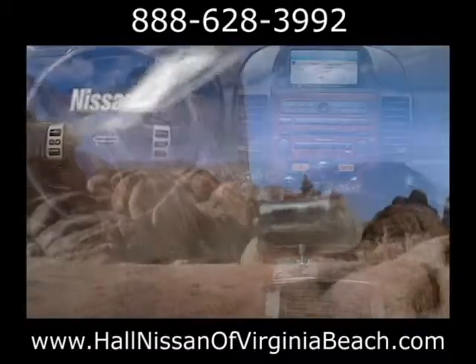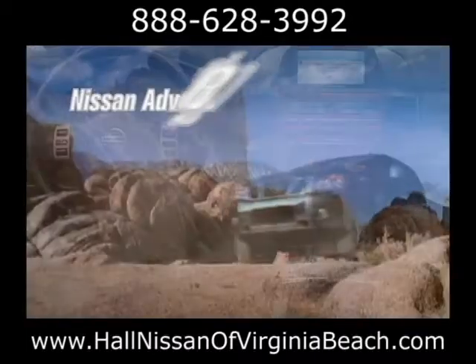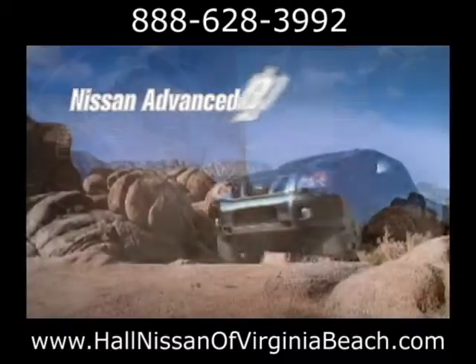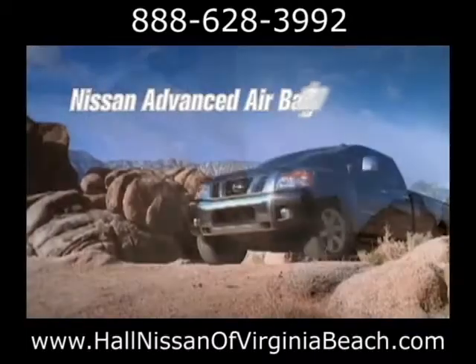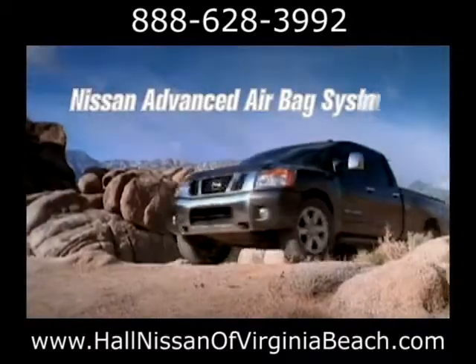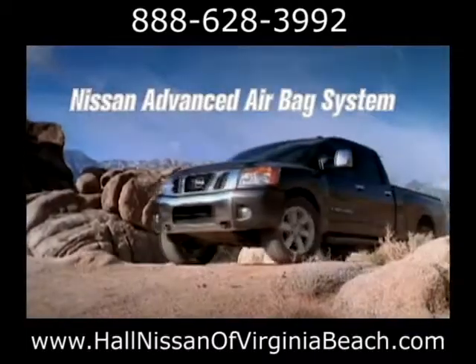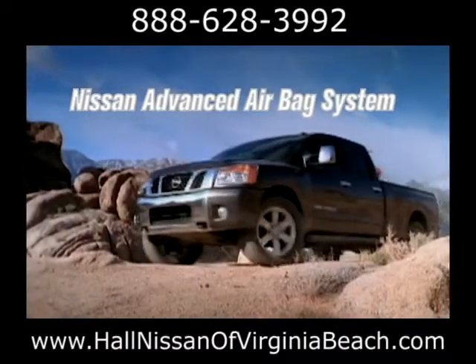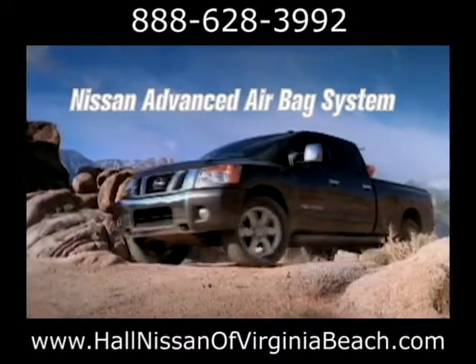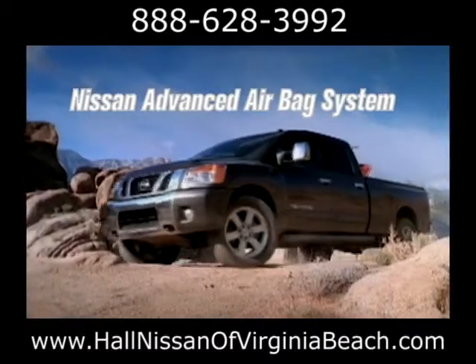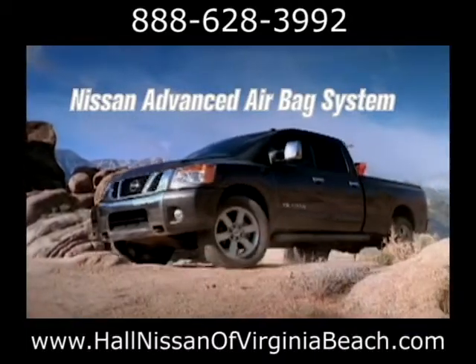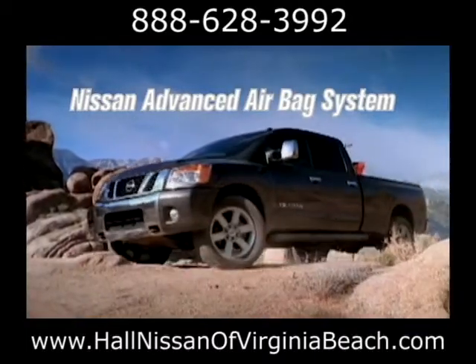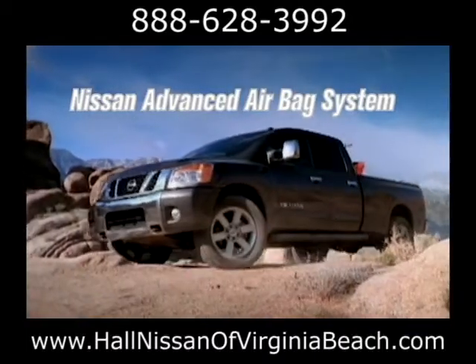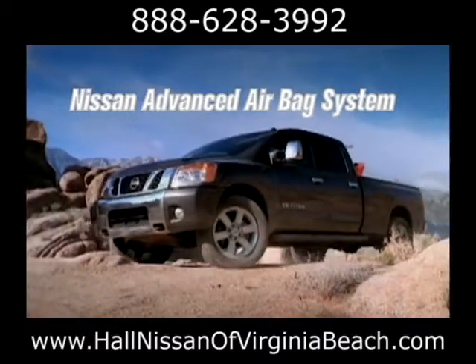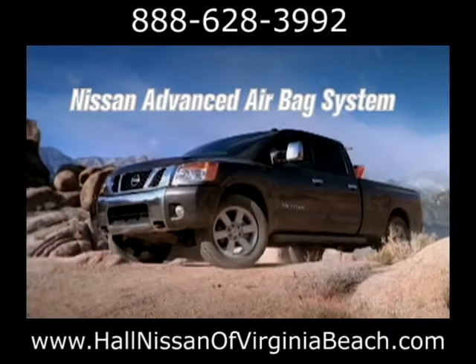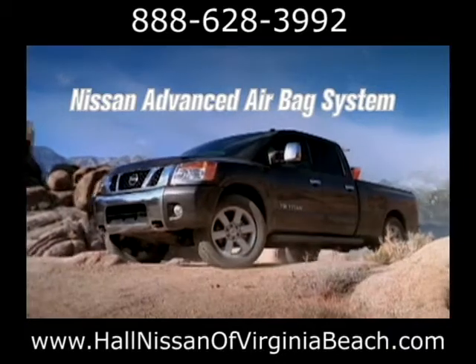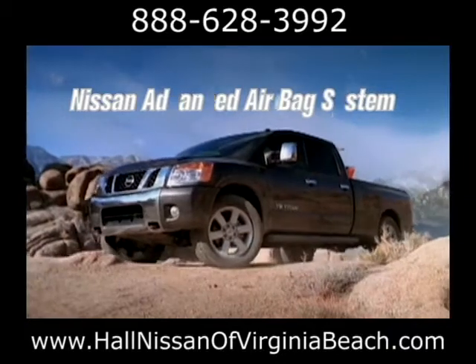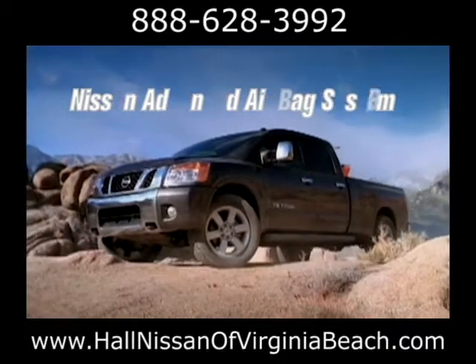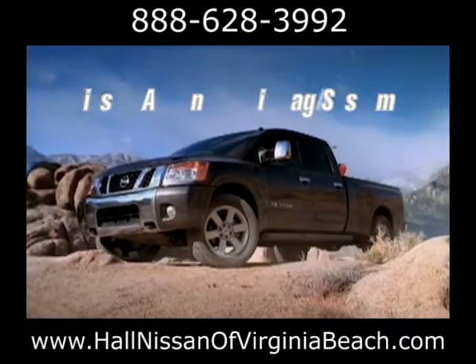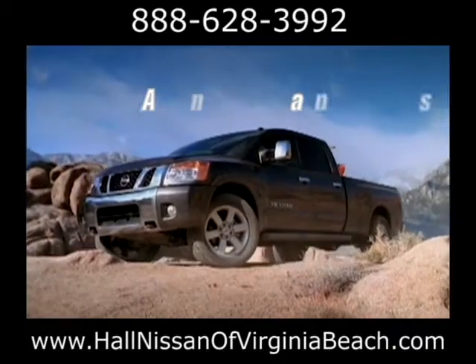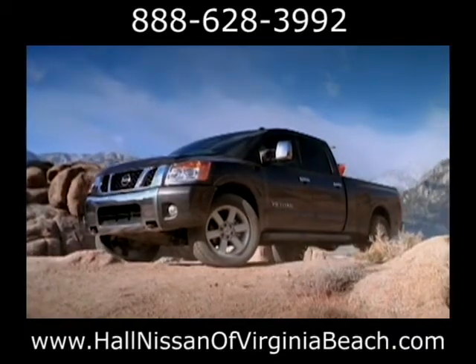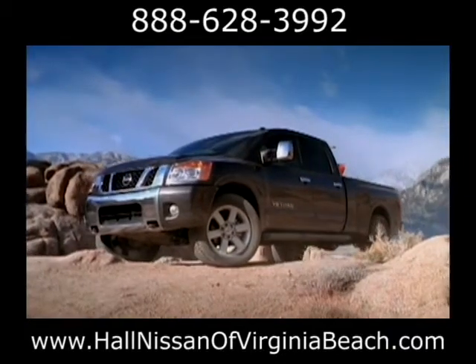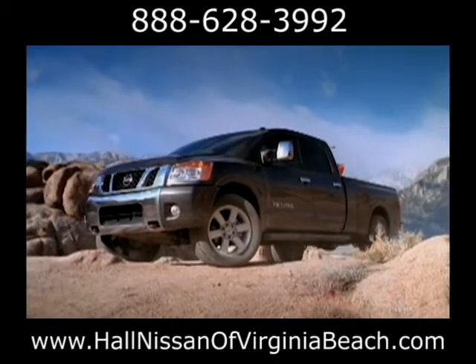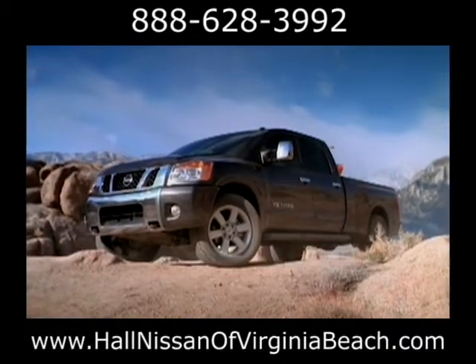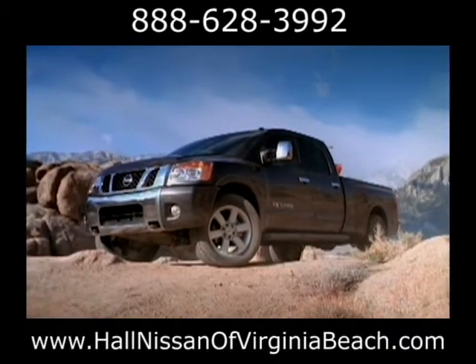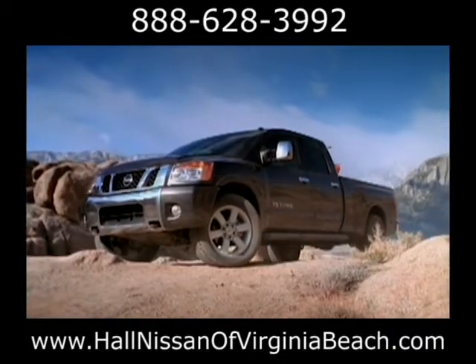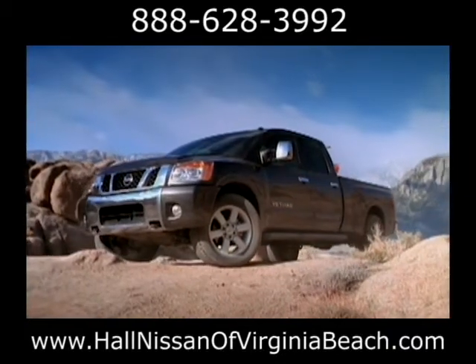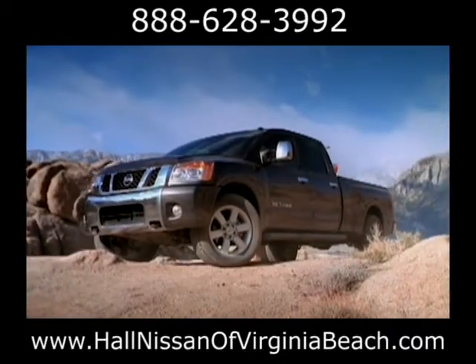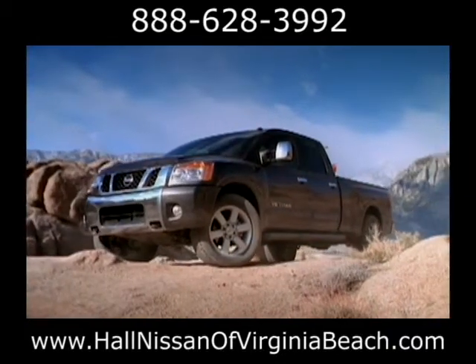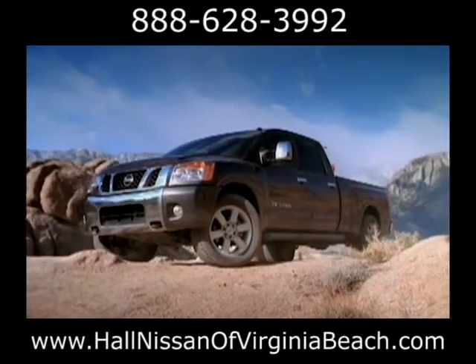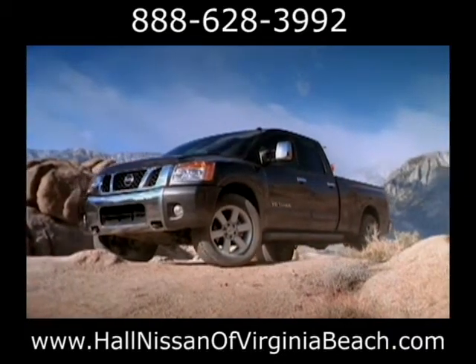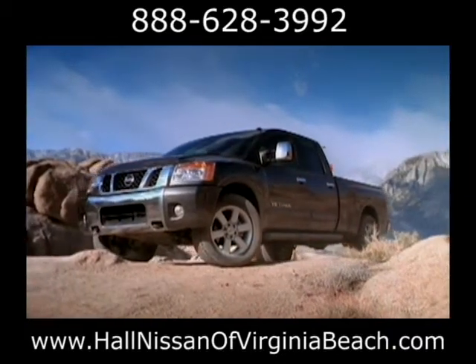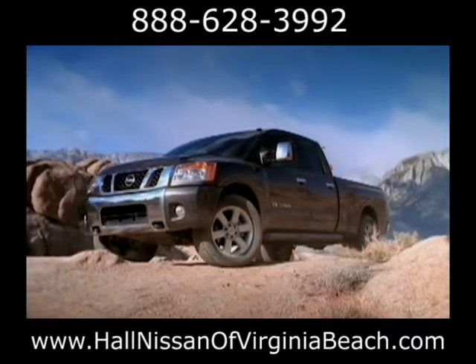The Titan delivers peace of mind with the Nissan Safety System, starting with six standard airbags.